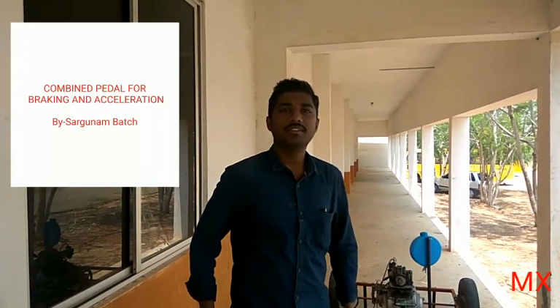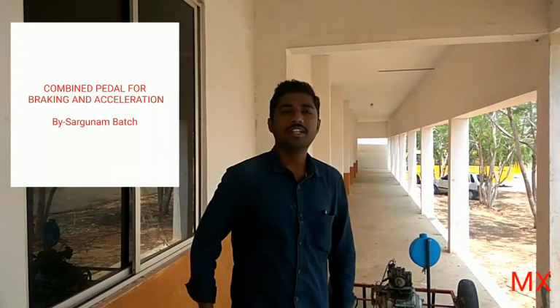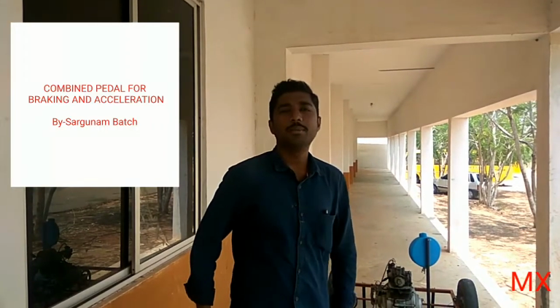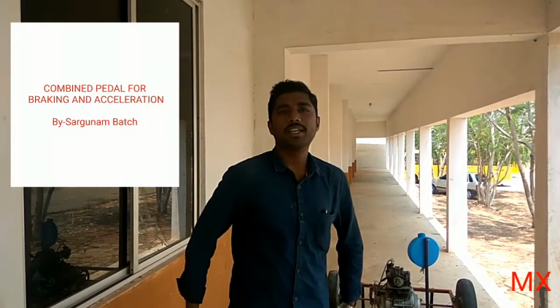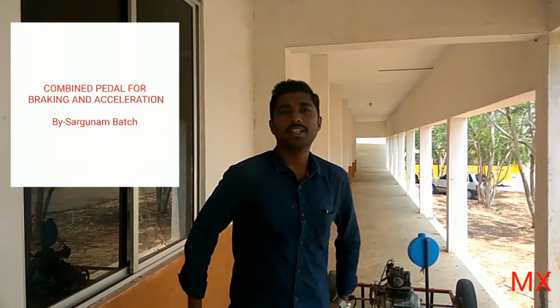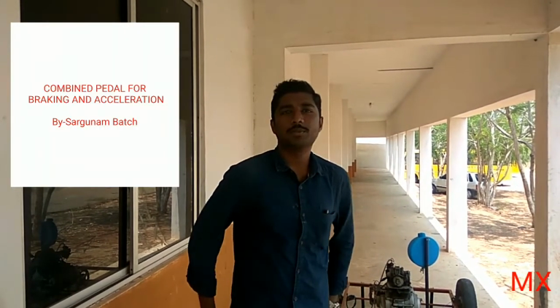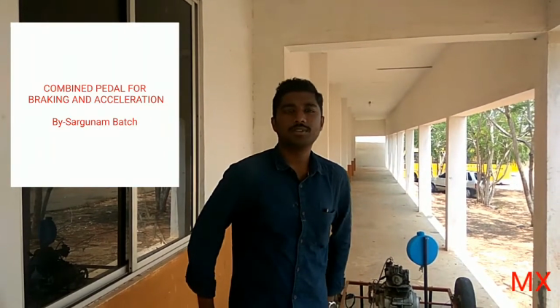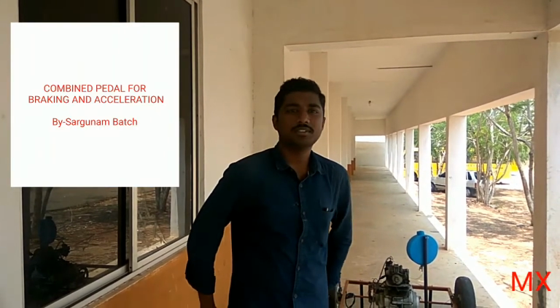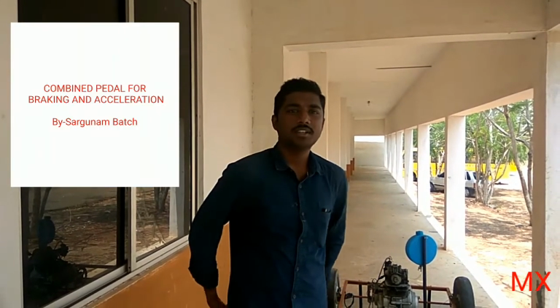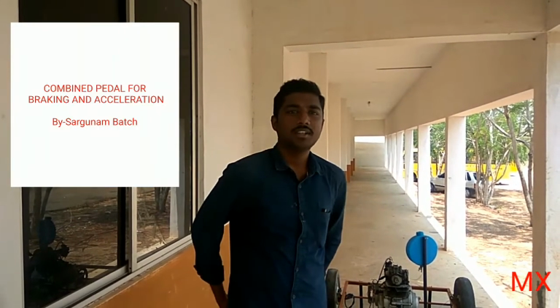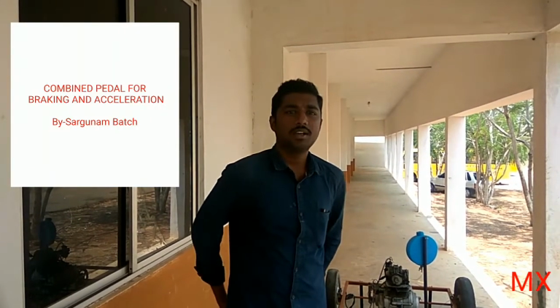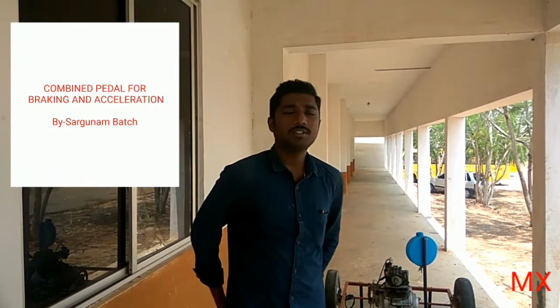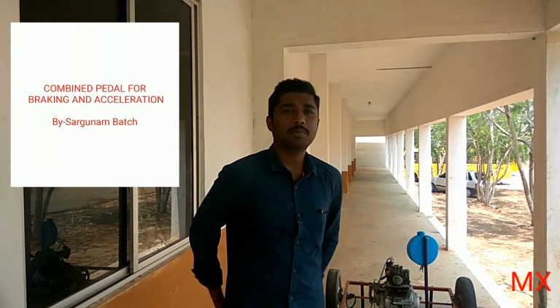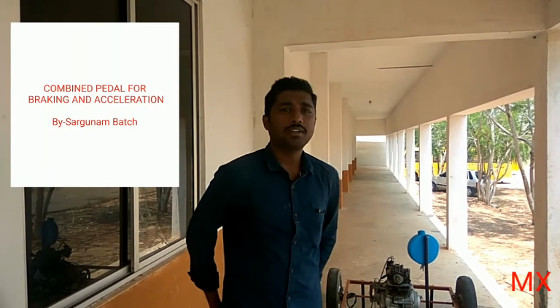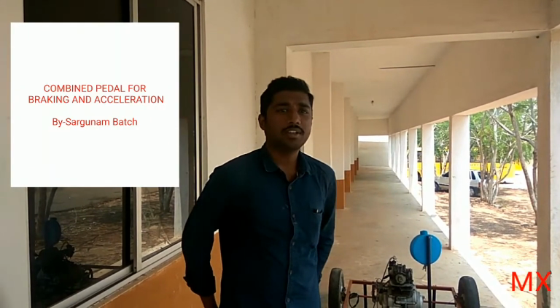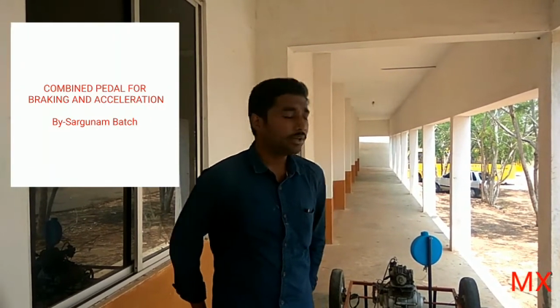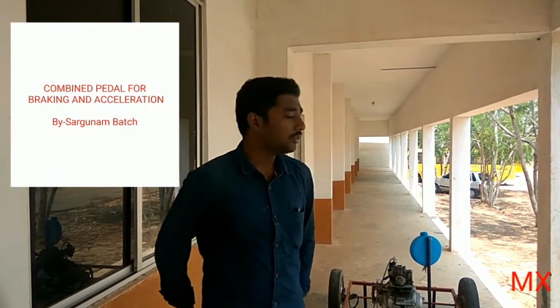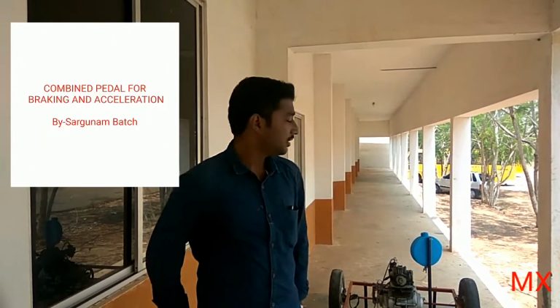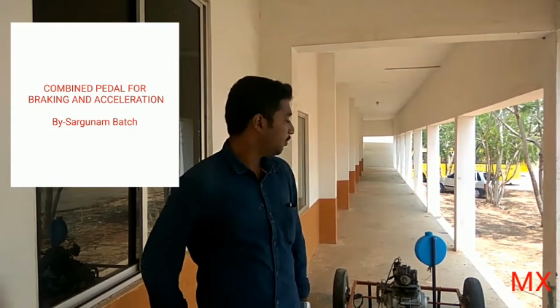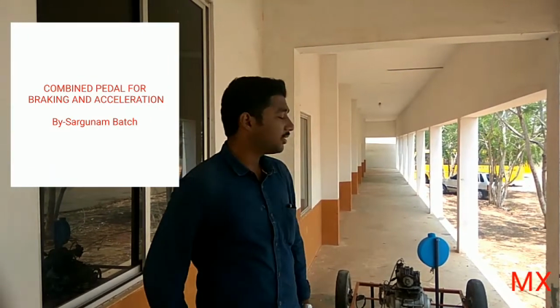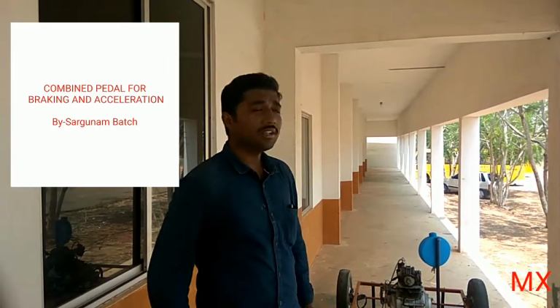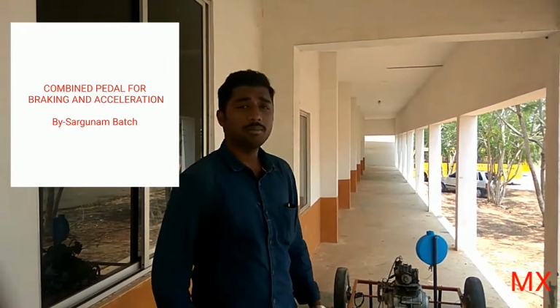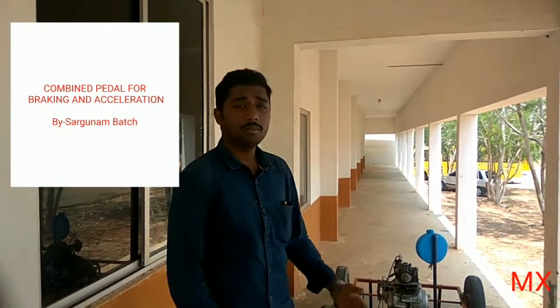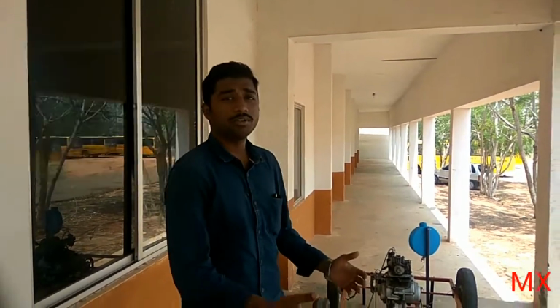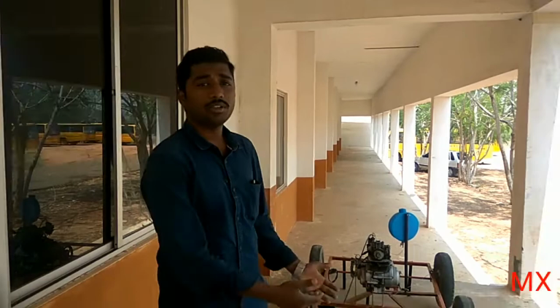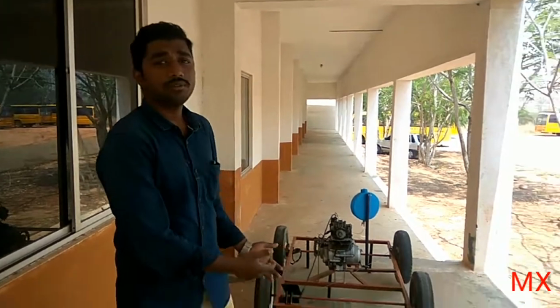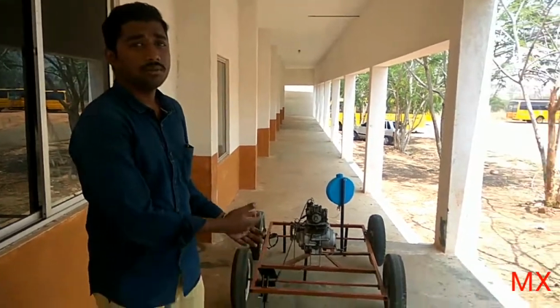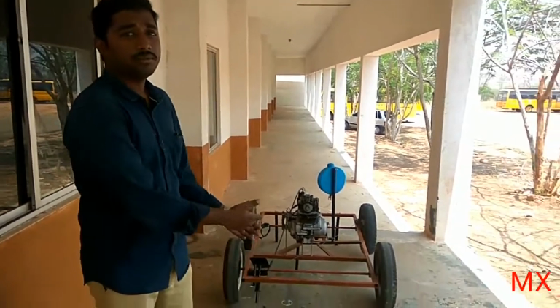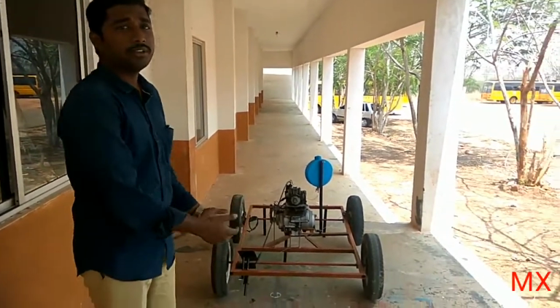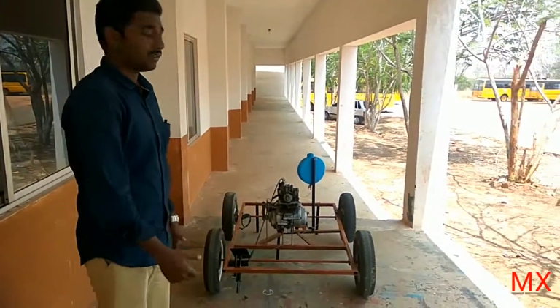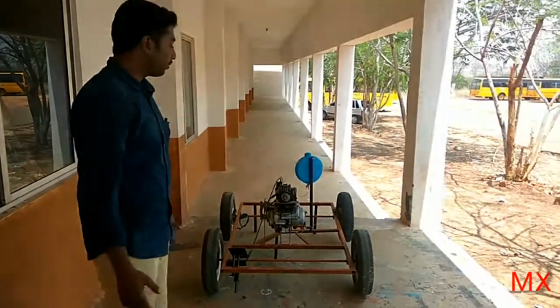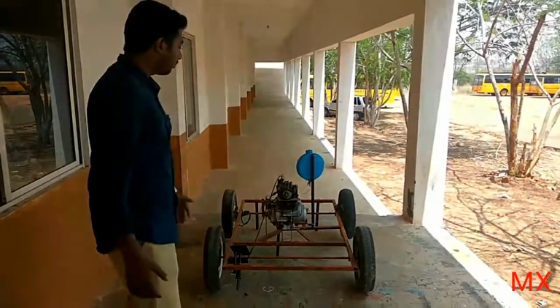Welcome to Mechanical Explorations. In this part we are going to see the project of my friend Sargunam.